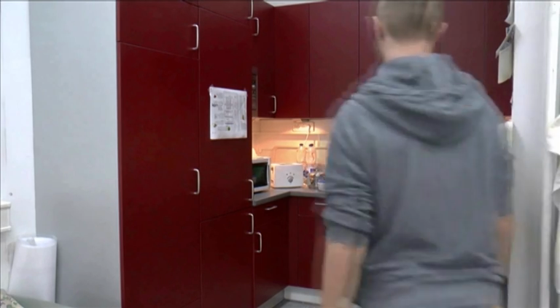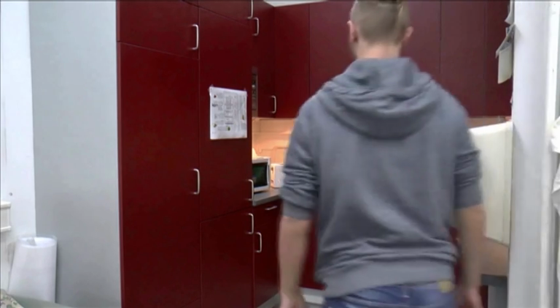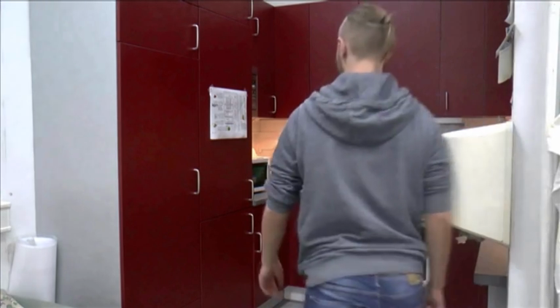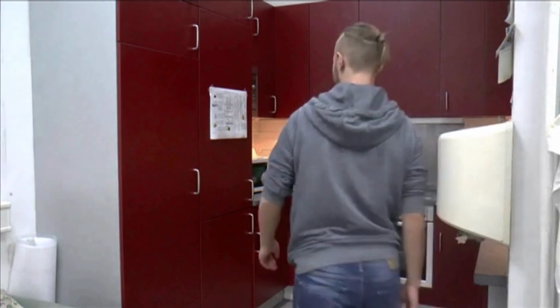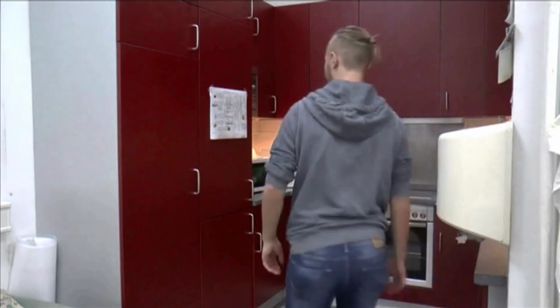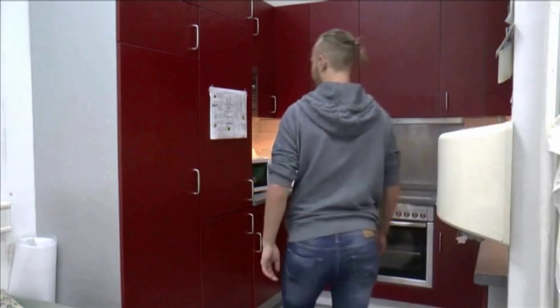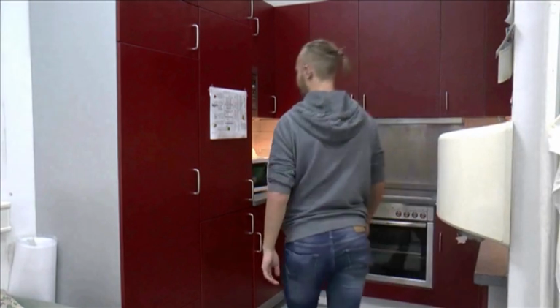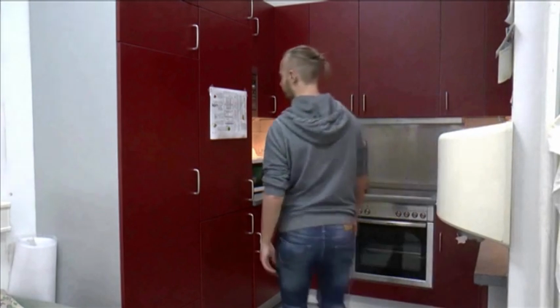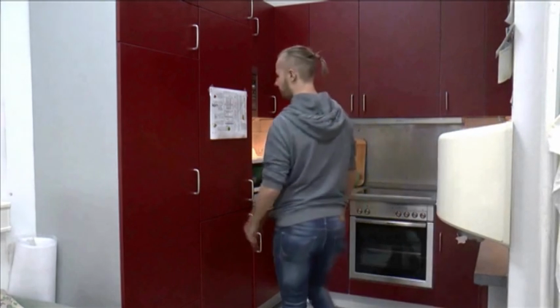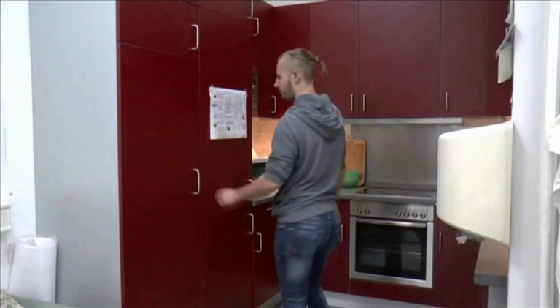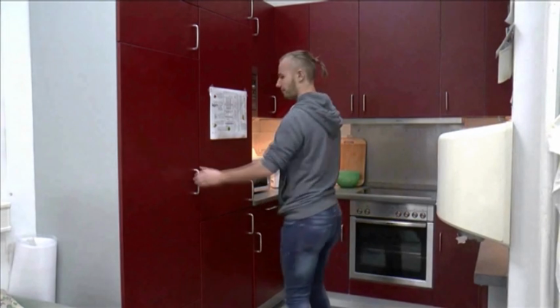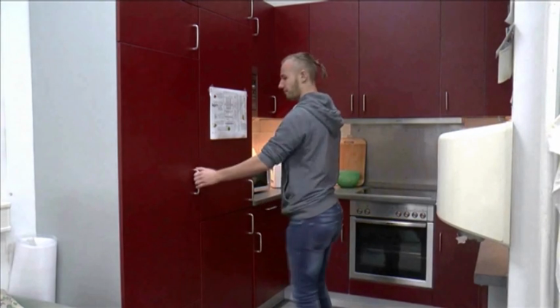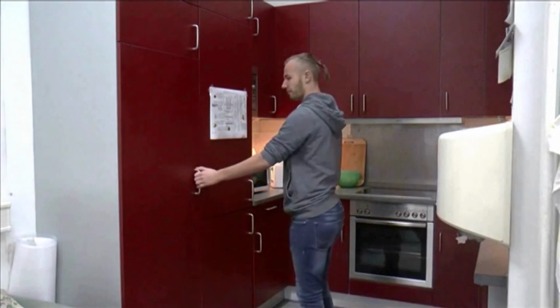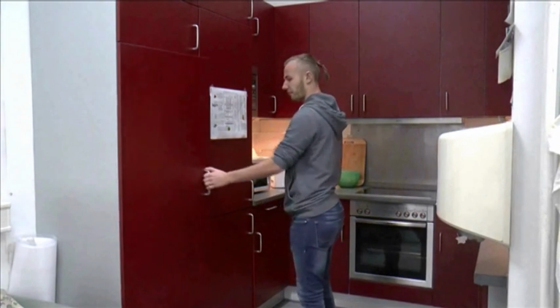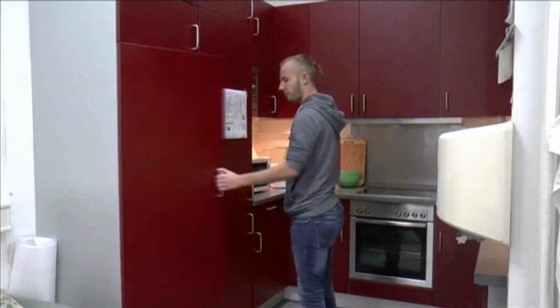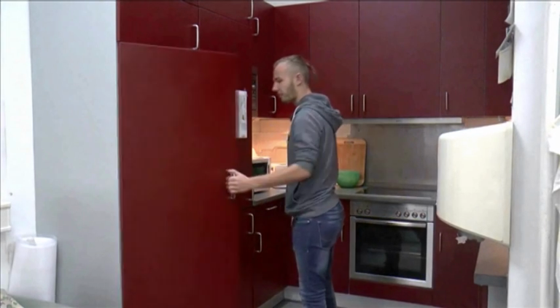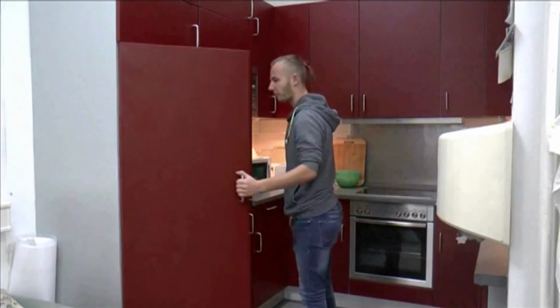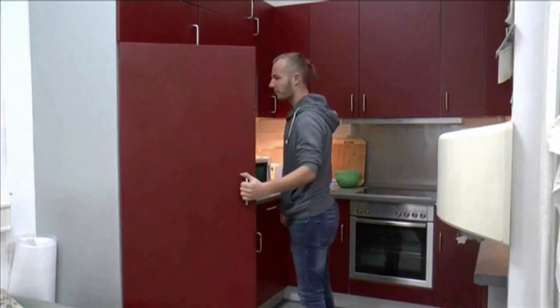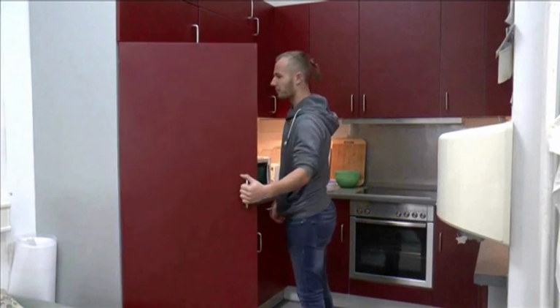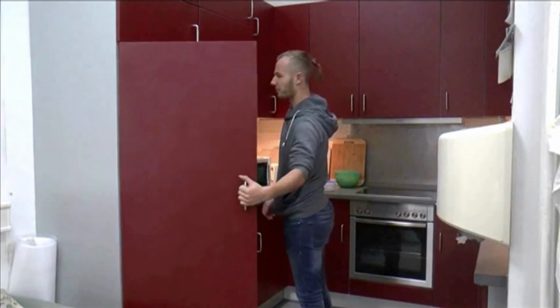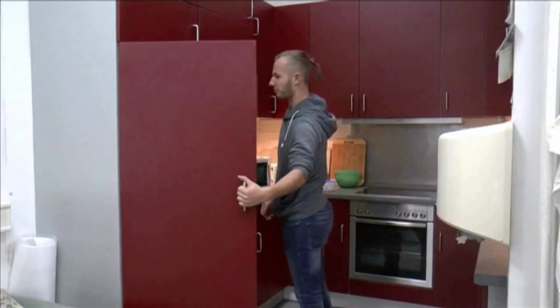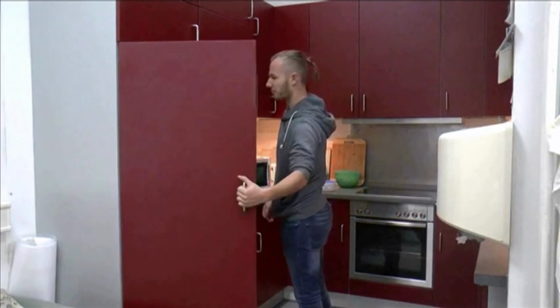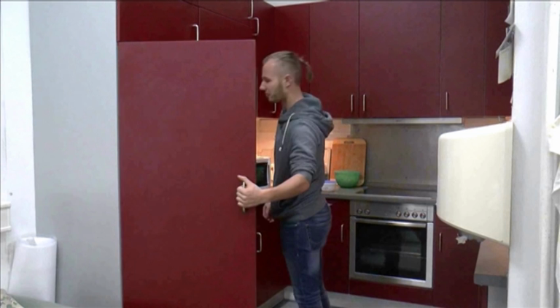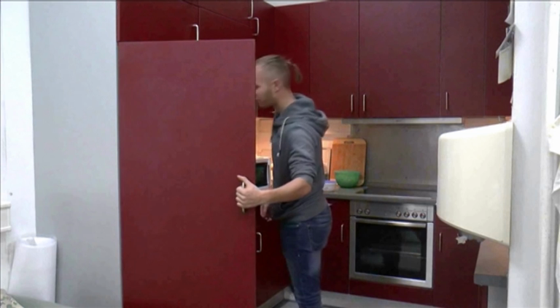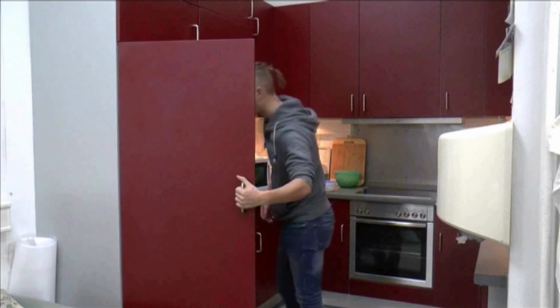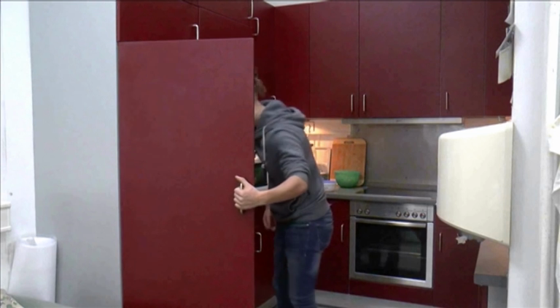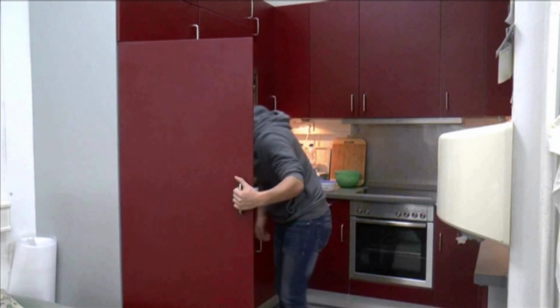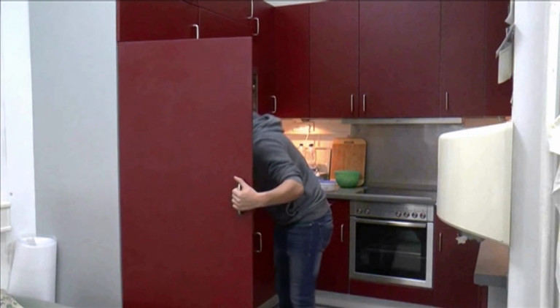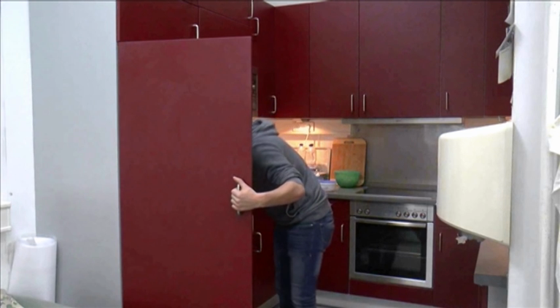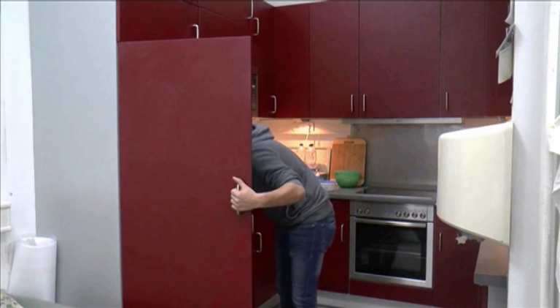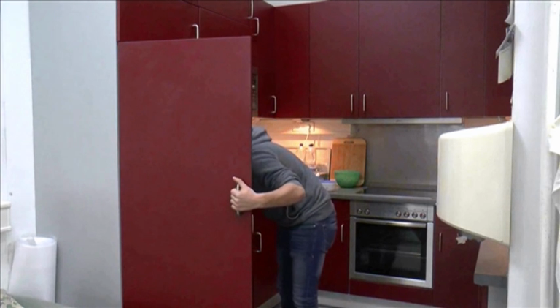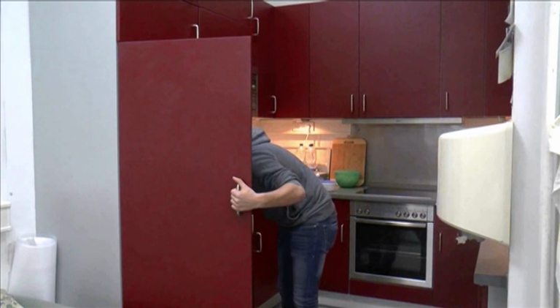We are here in the flat of Jonas. It is 12 a.m. and I think Jonas is a bit hungry.